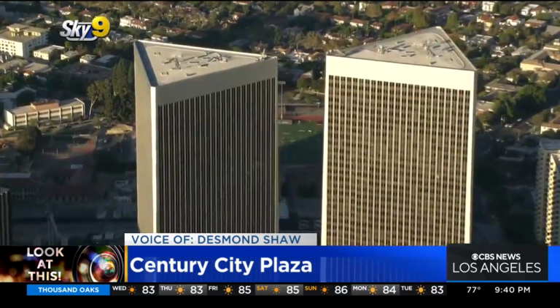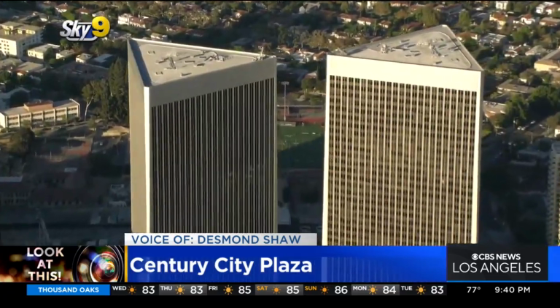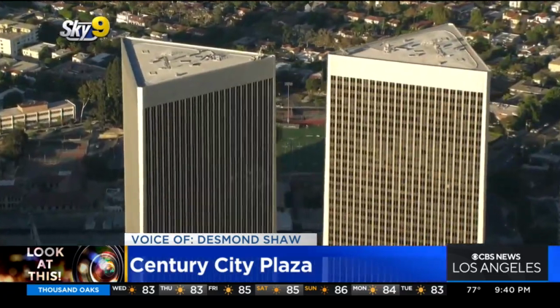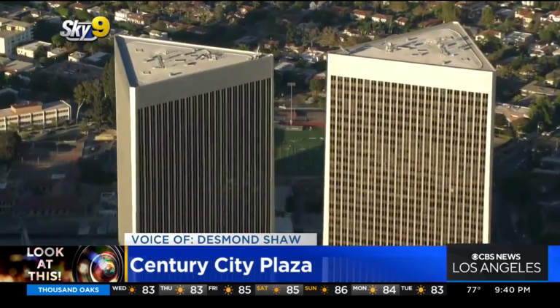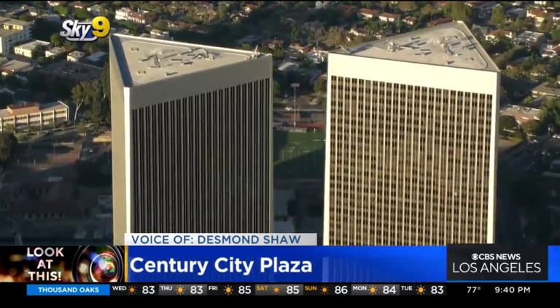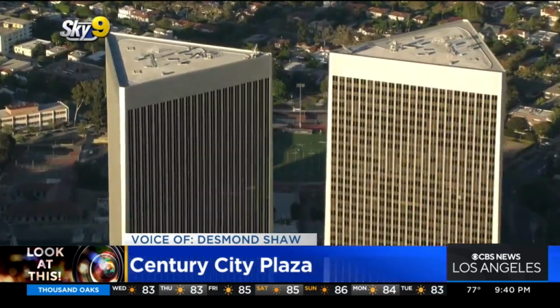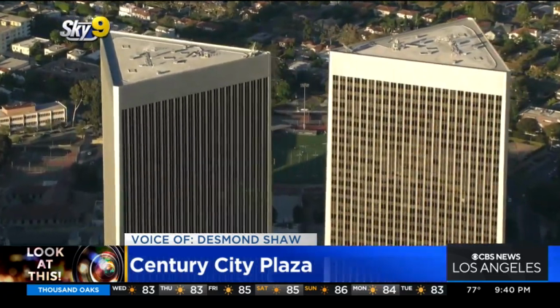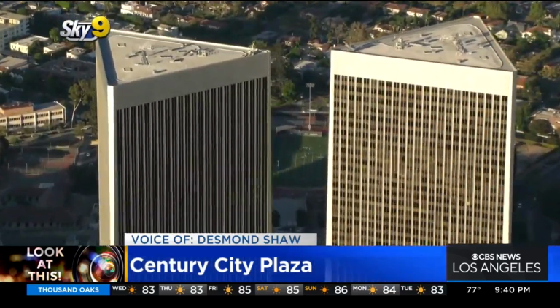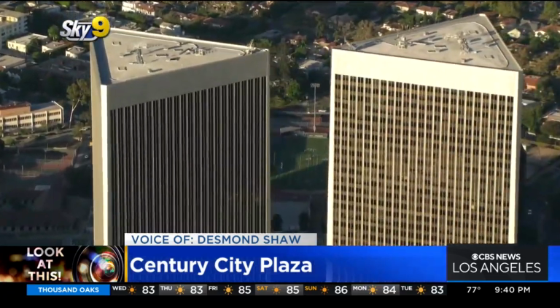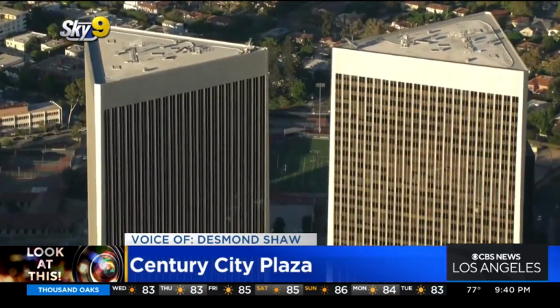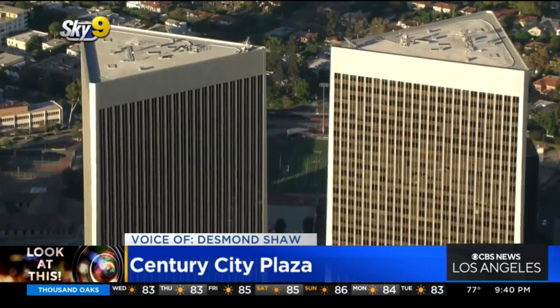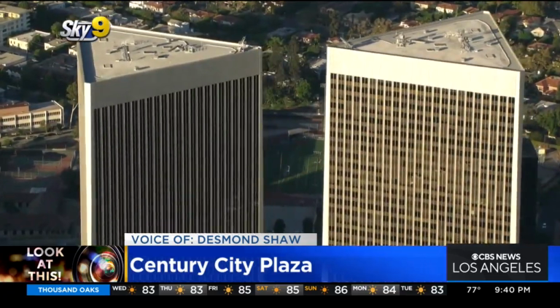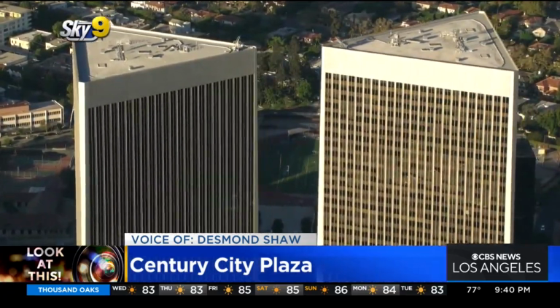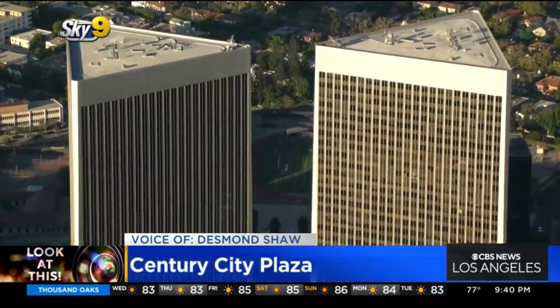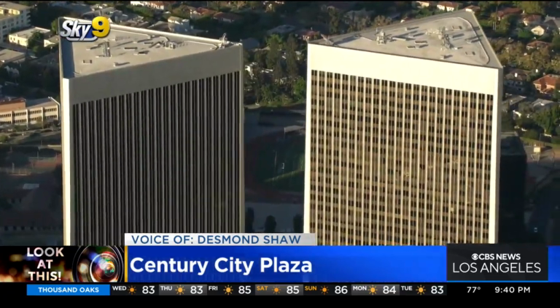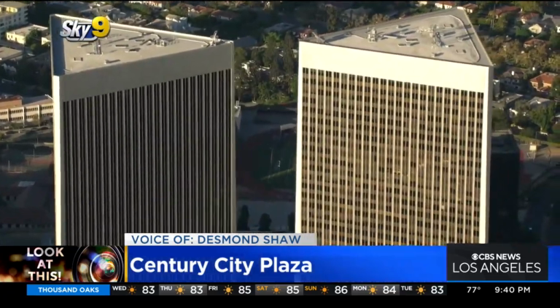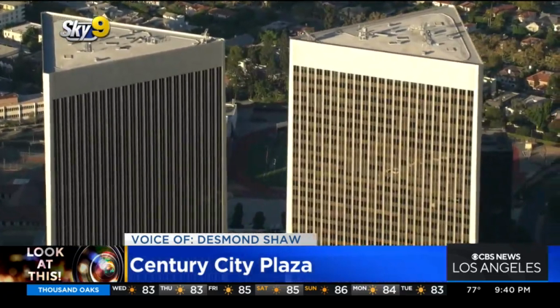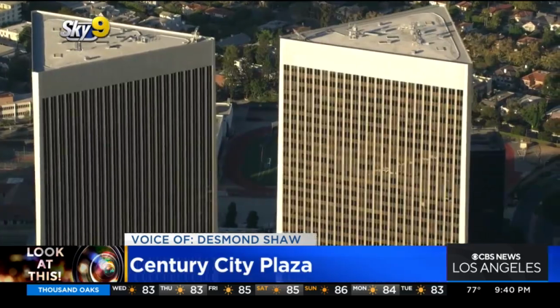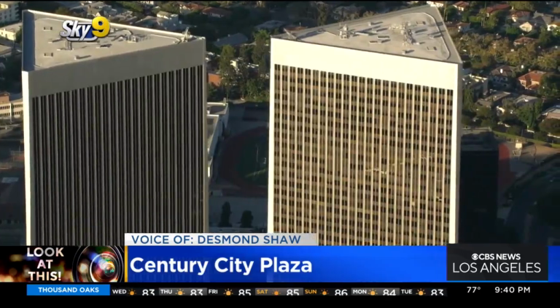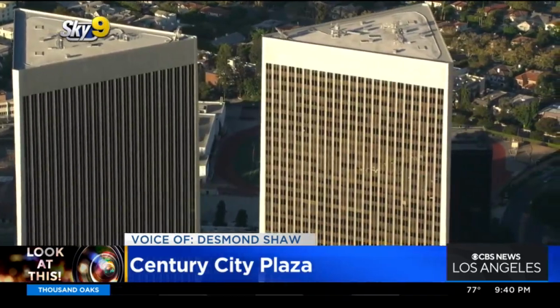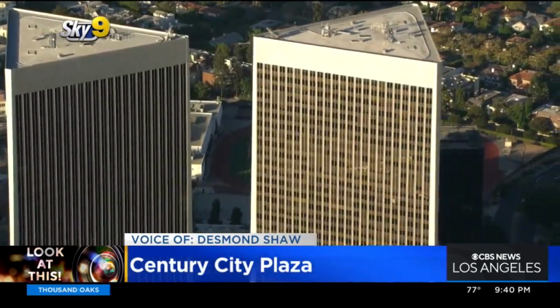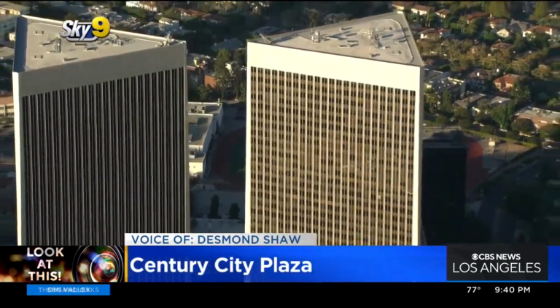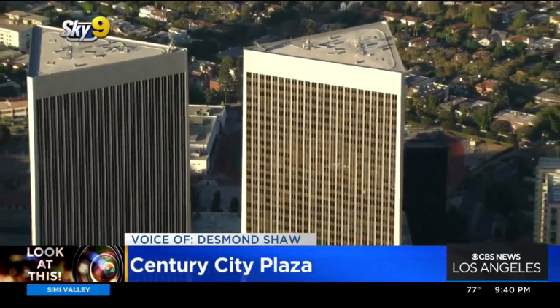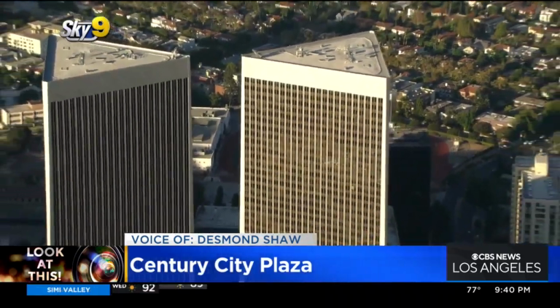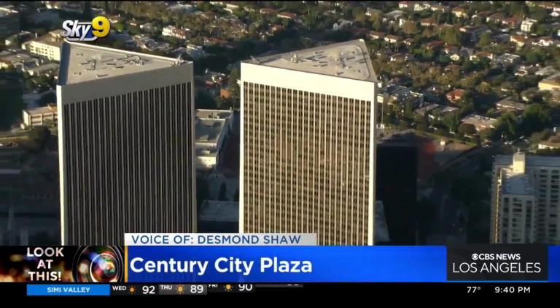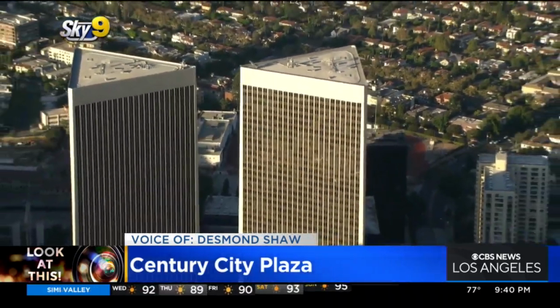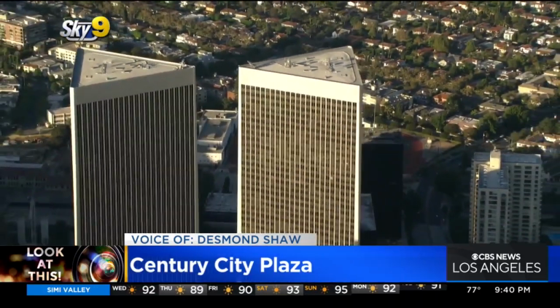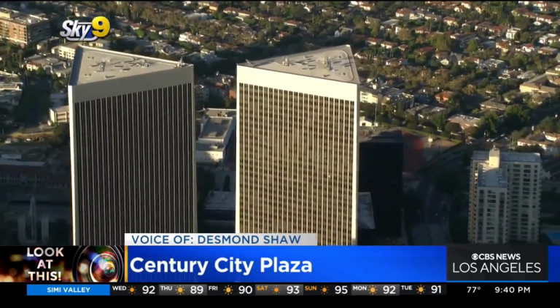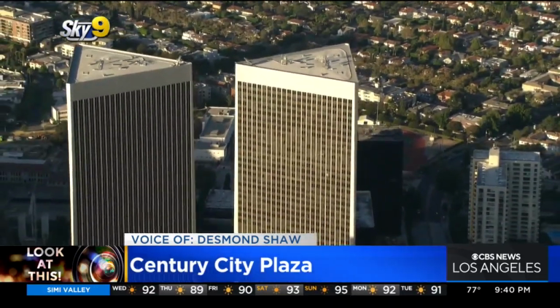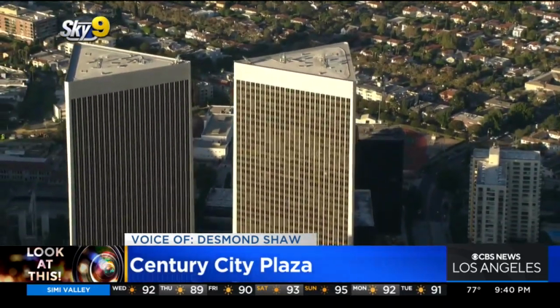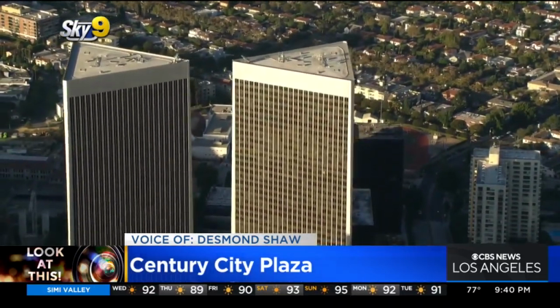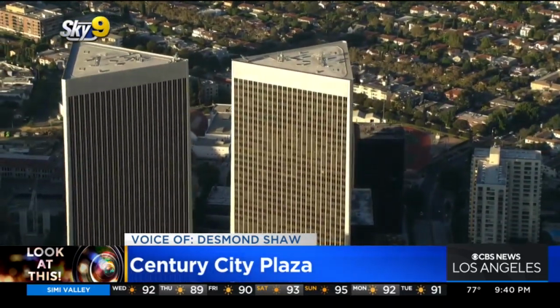About 60% of the space is occupied by law firms, so it must be an awfully good time to be a lawyer in the city of Los Angeles.